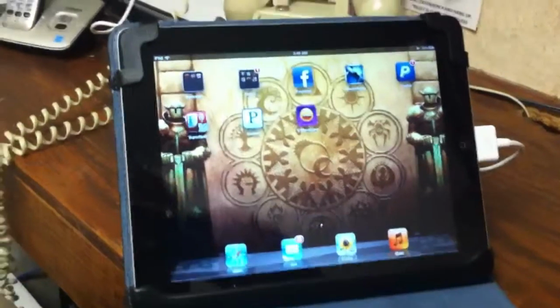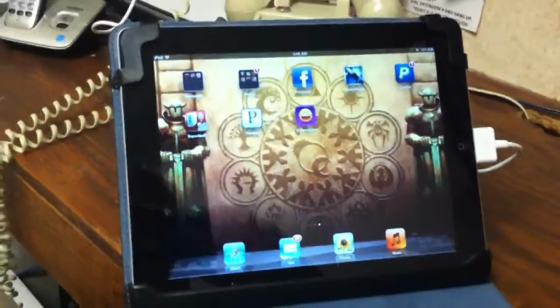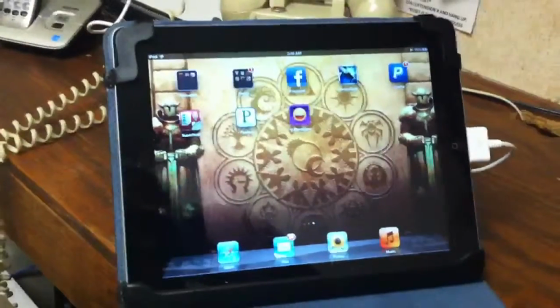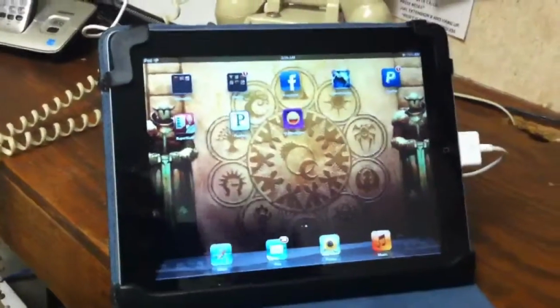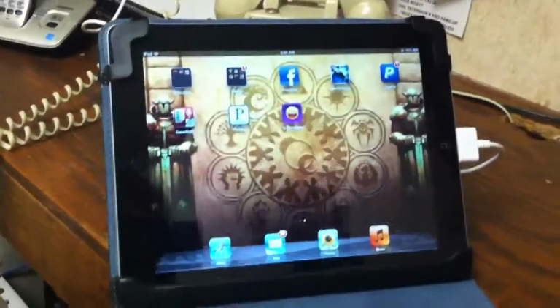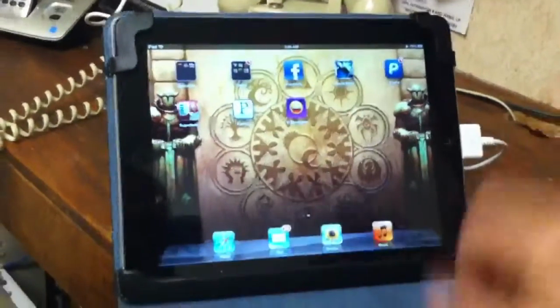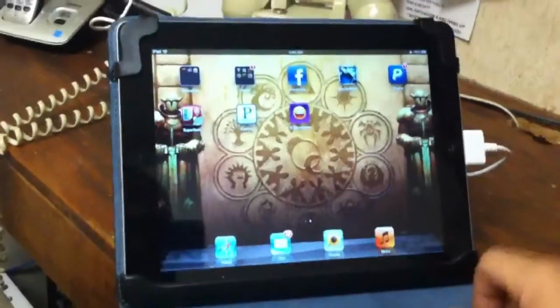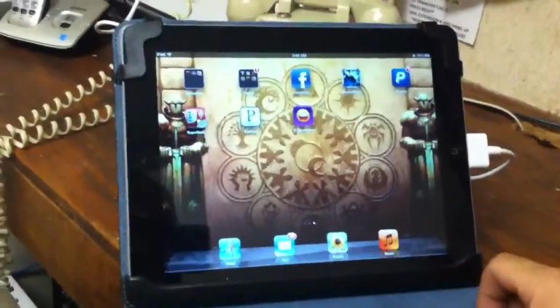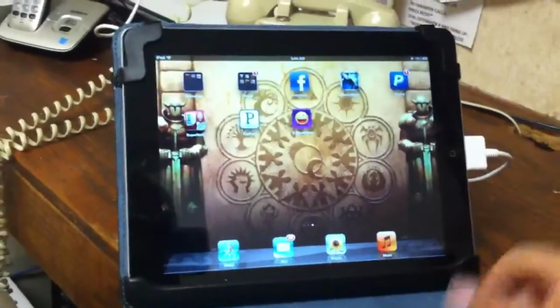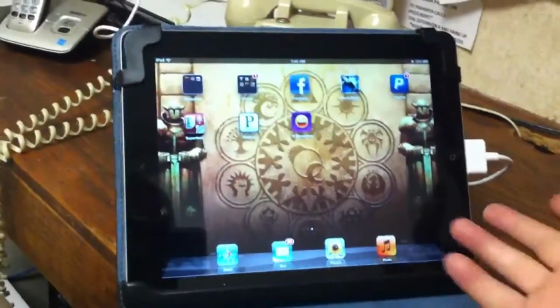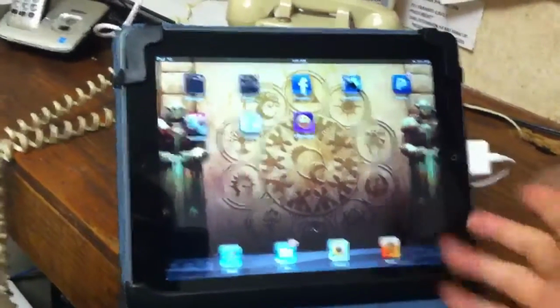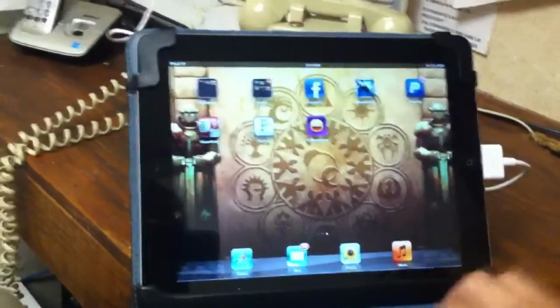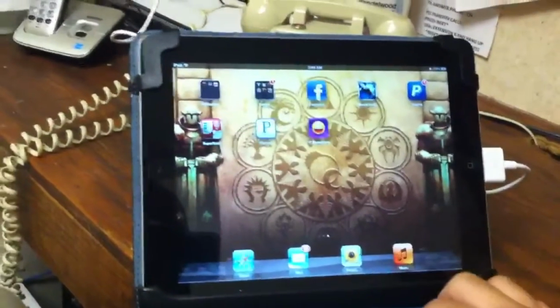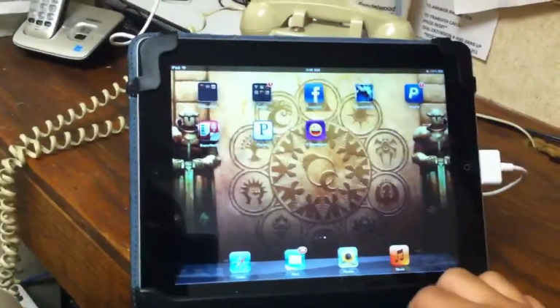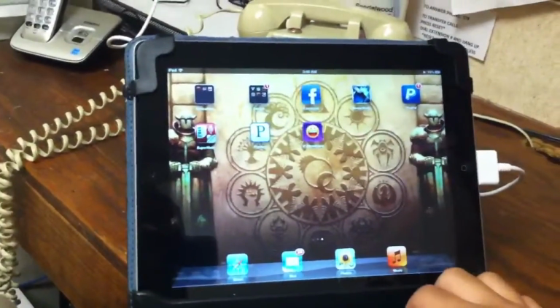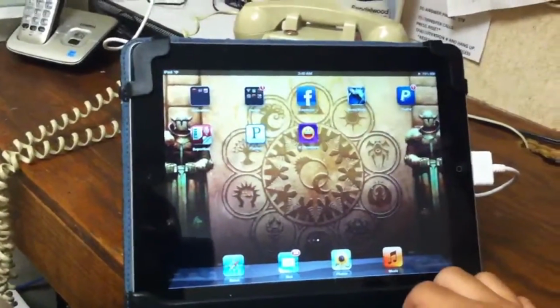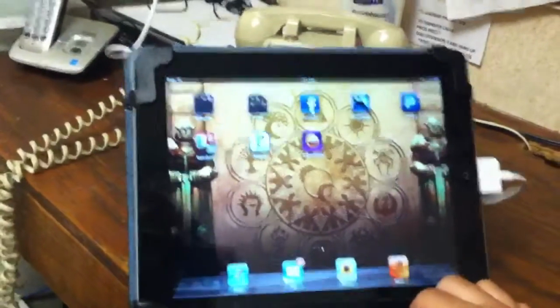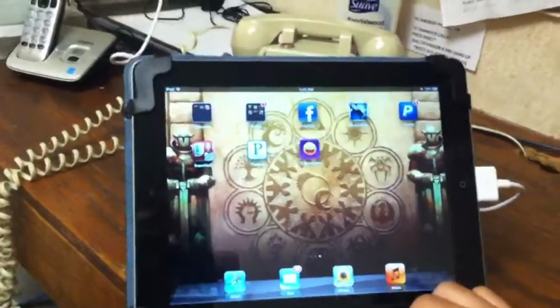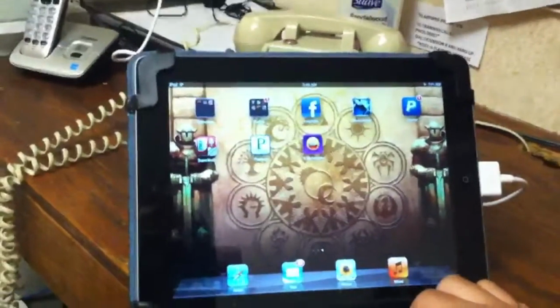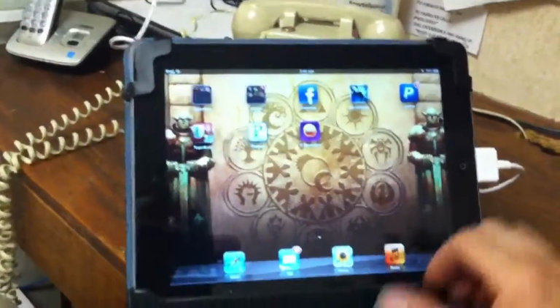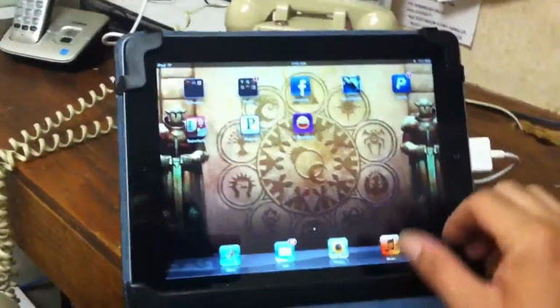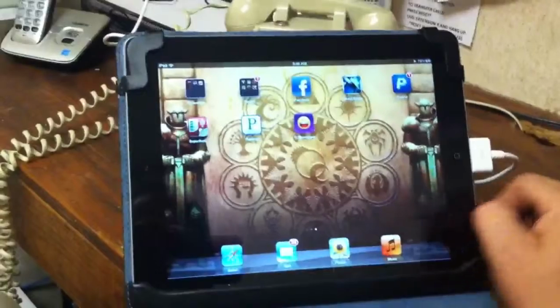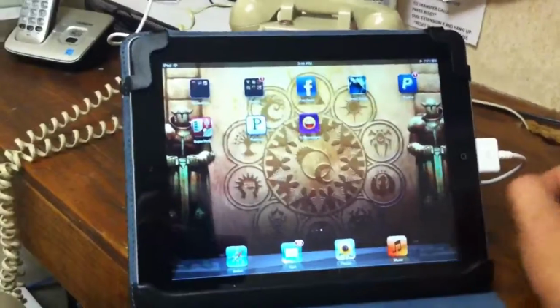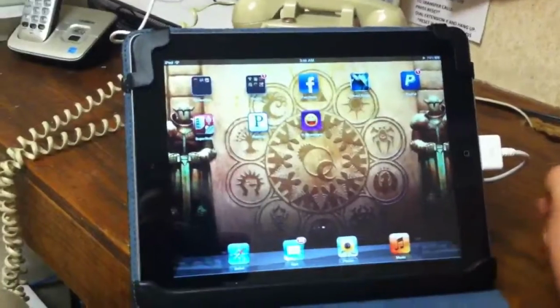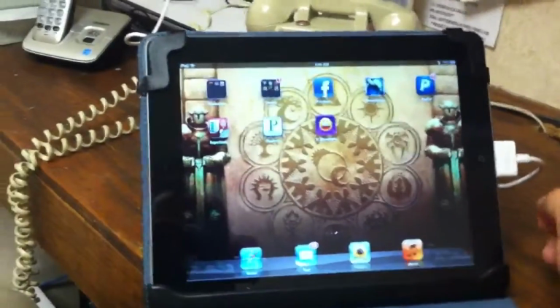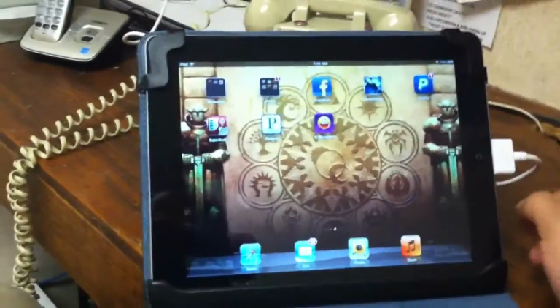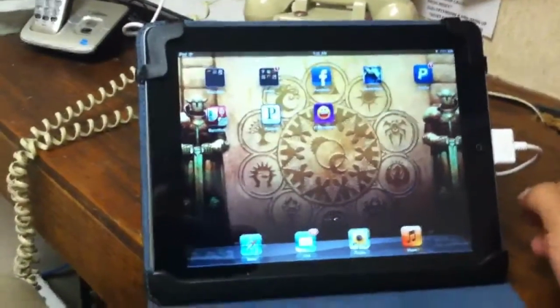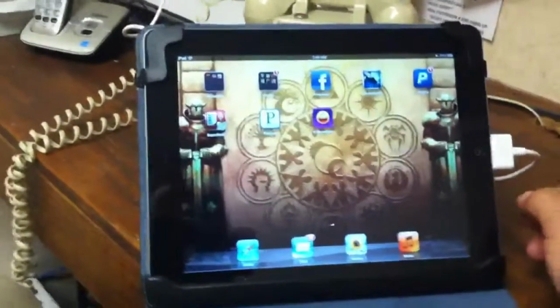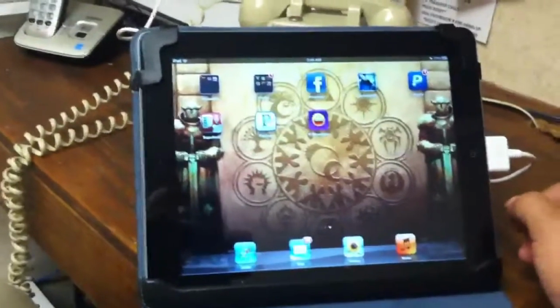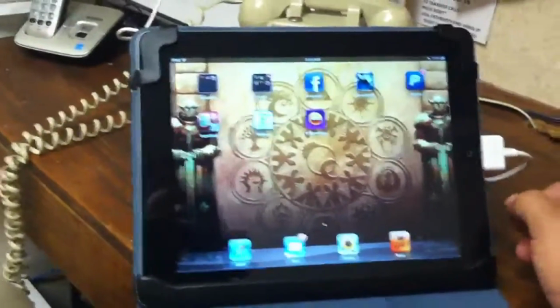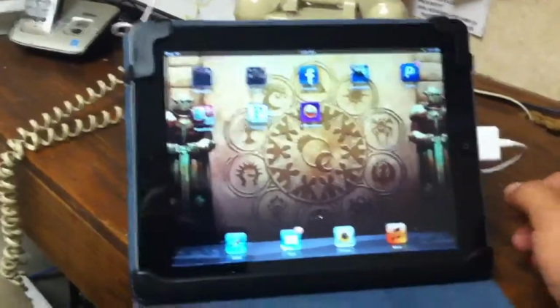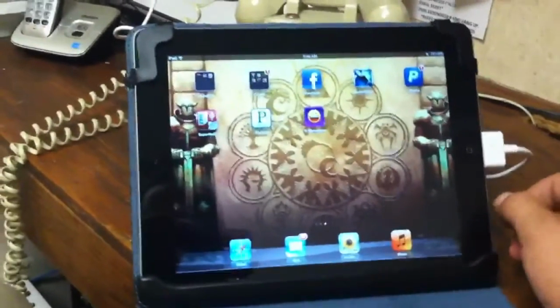Hey Mike, it's me. Welcome to the iPad. Let's see if someone has an idea of how cool it is. Here we go.